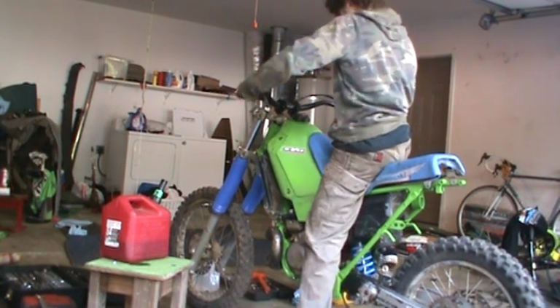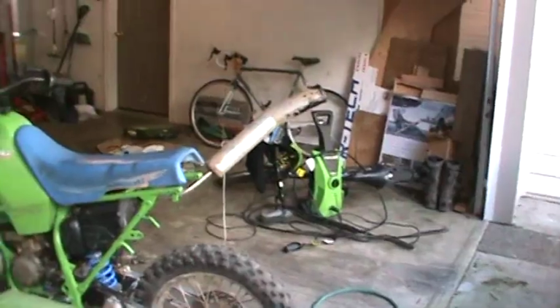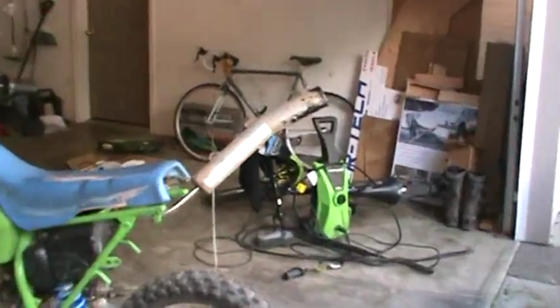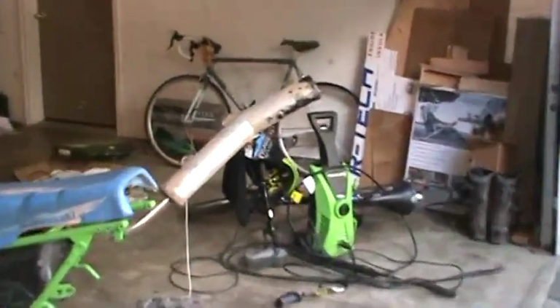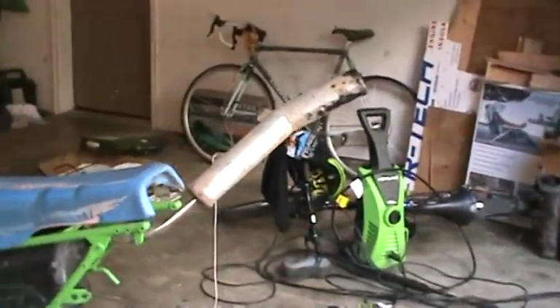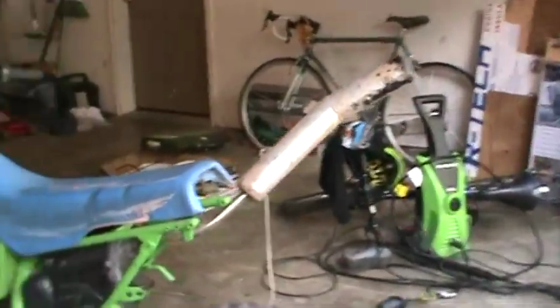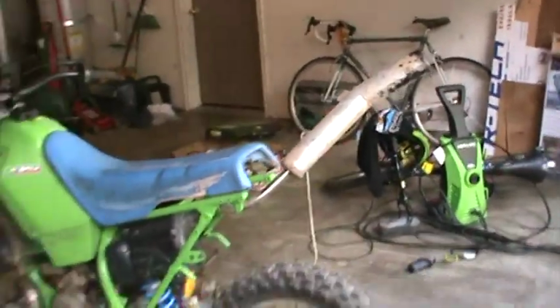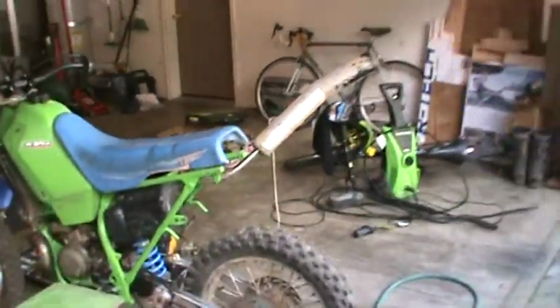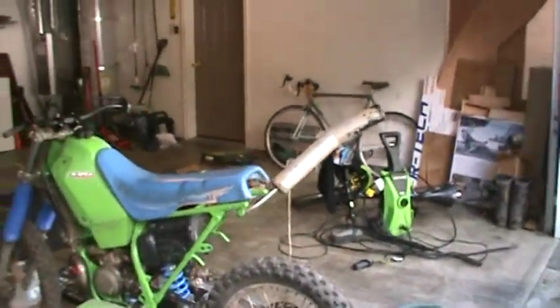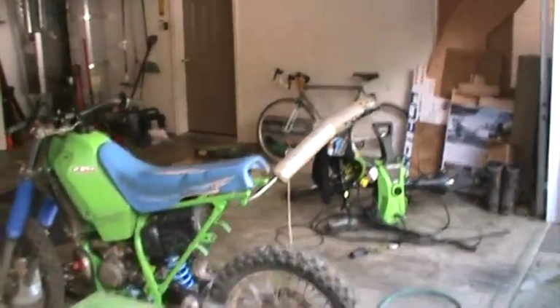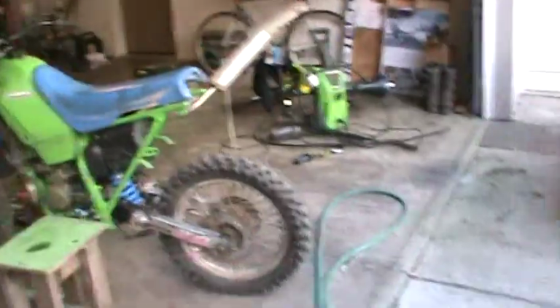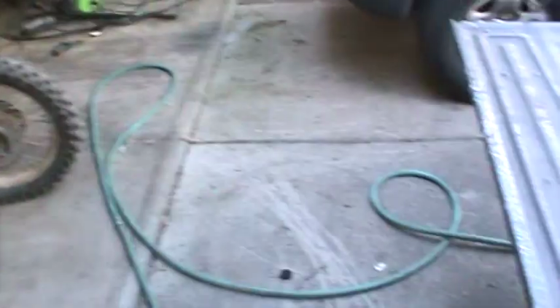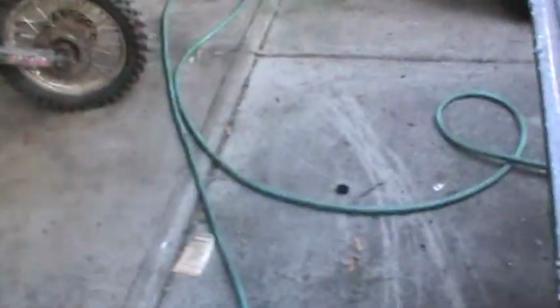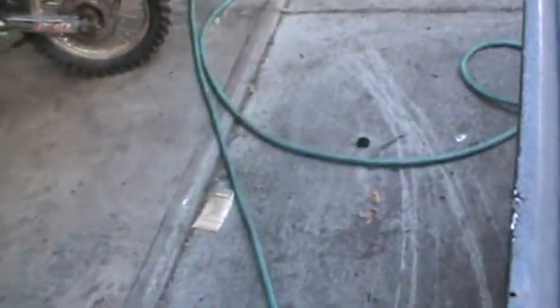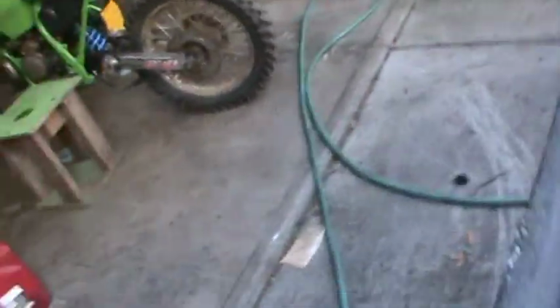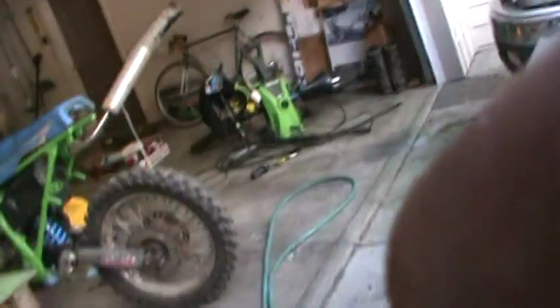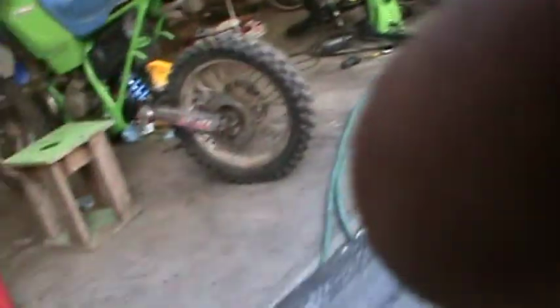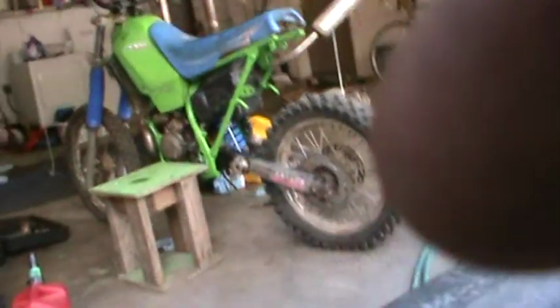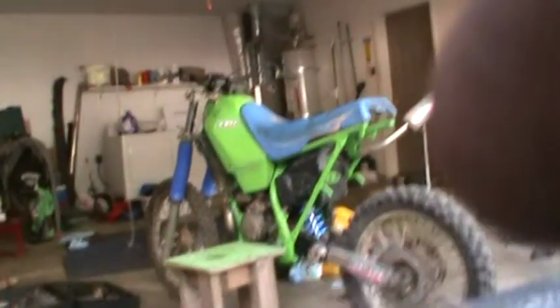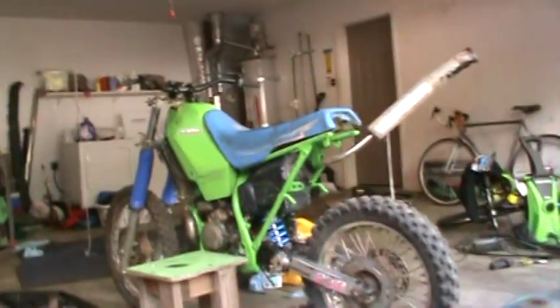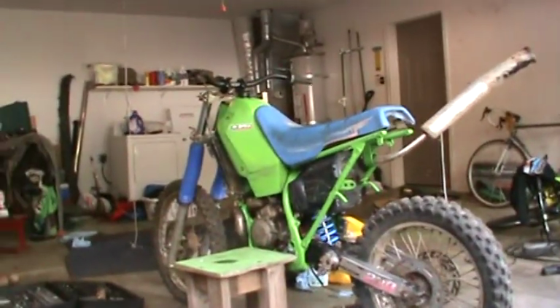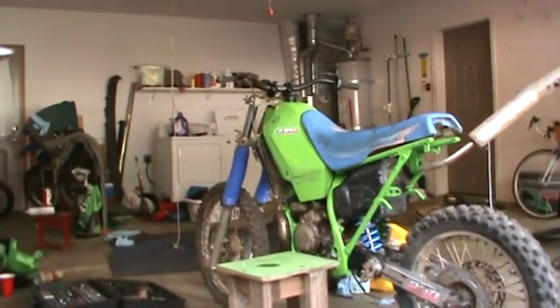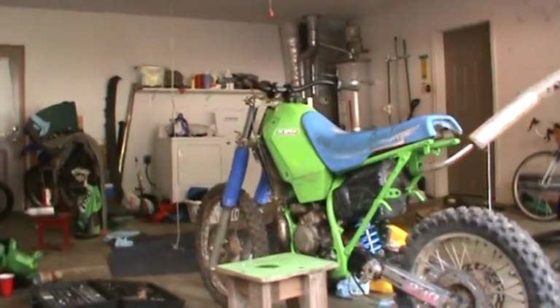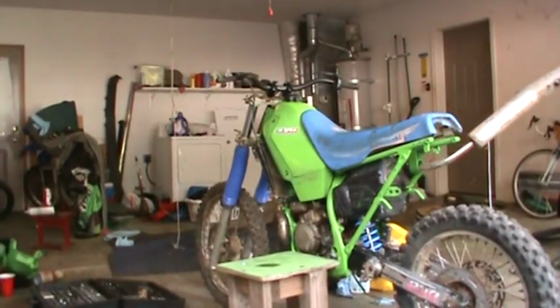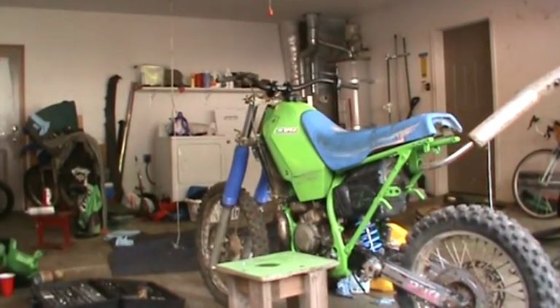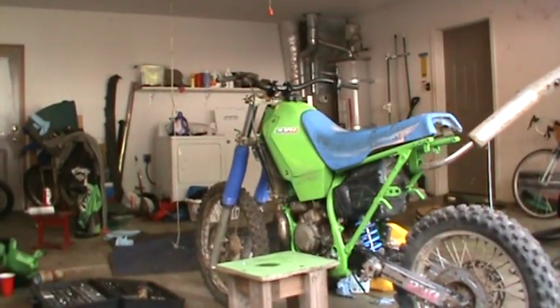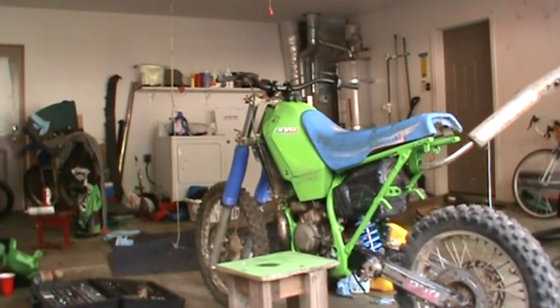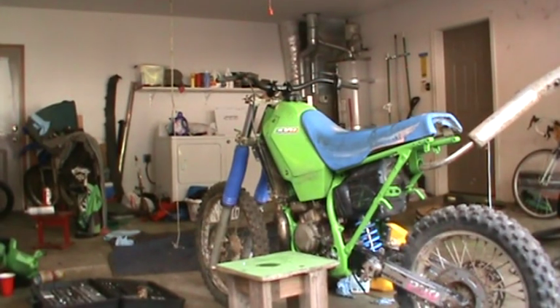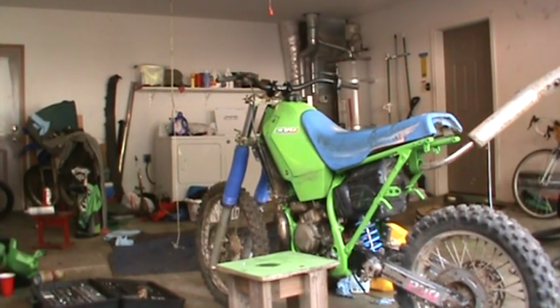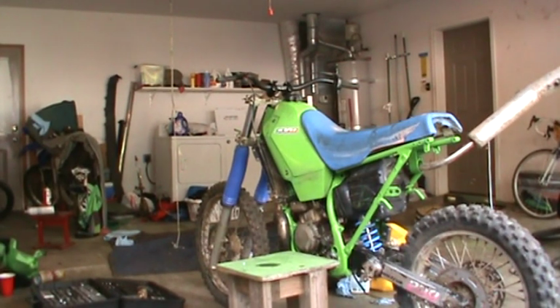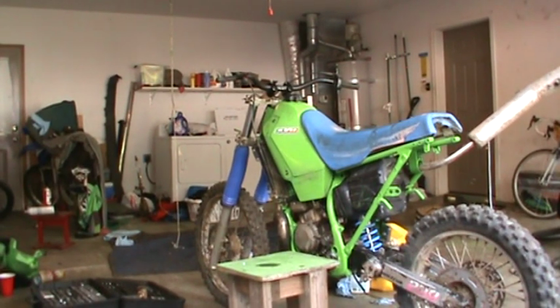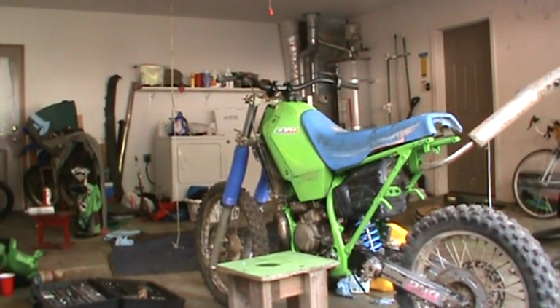I stuck this stupid KTM muffler on there. It fires up a little bit easier than that this time.